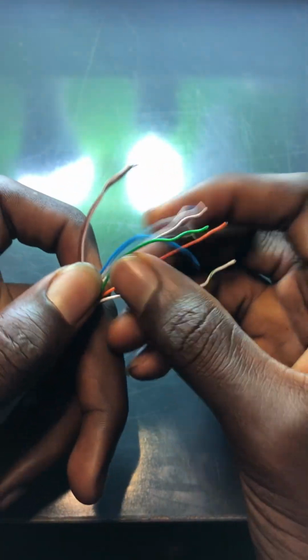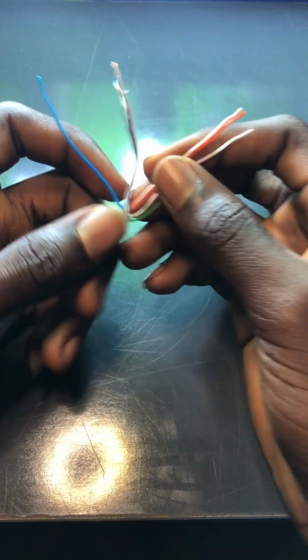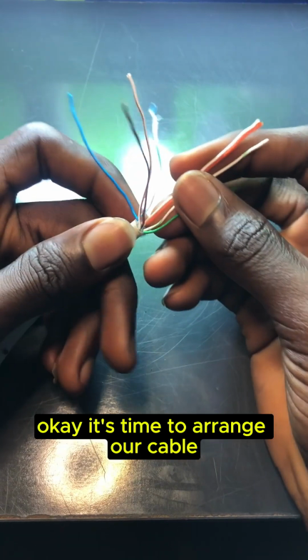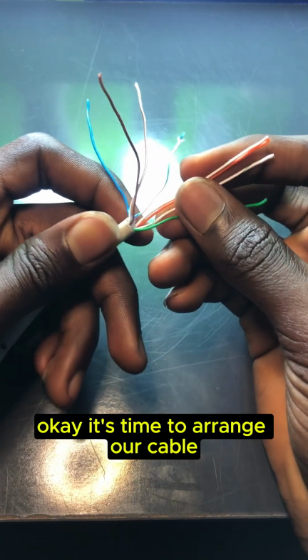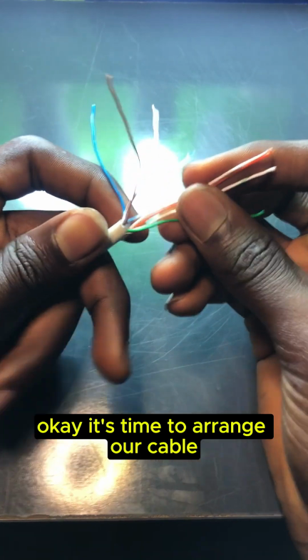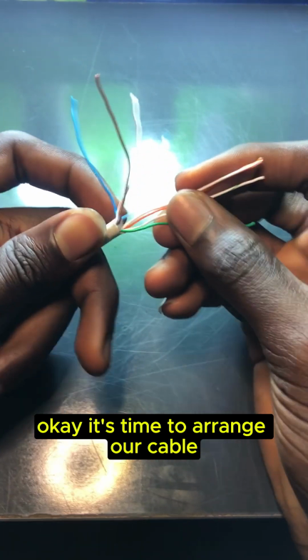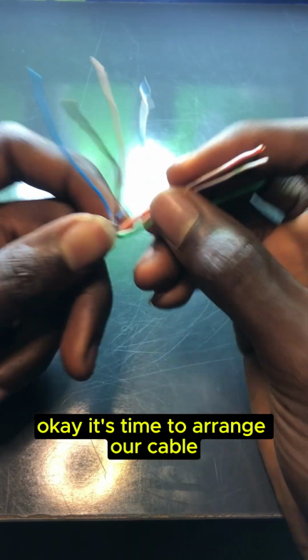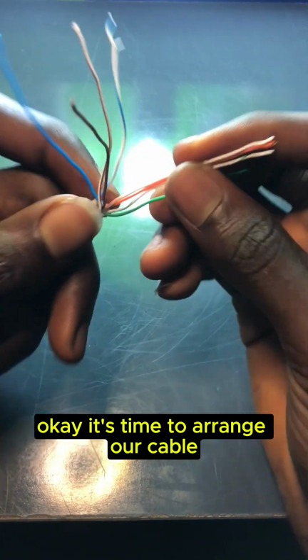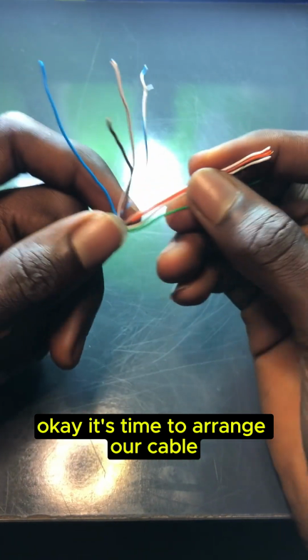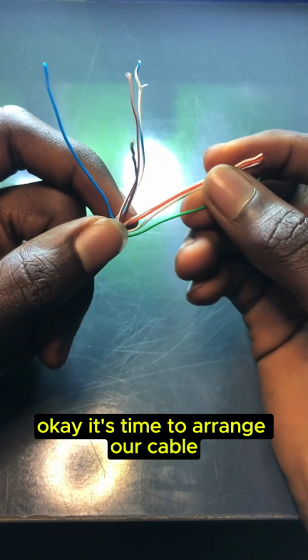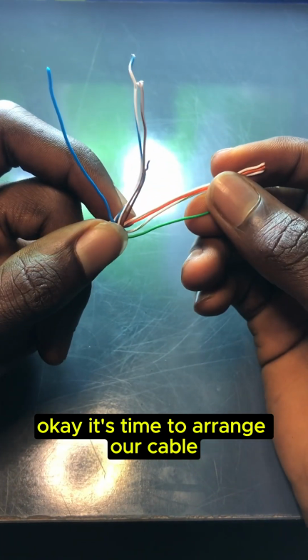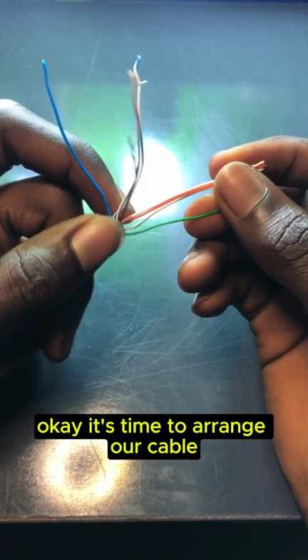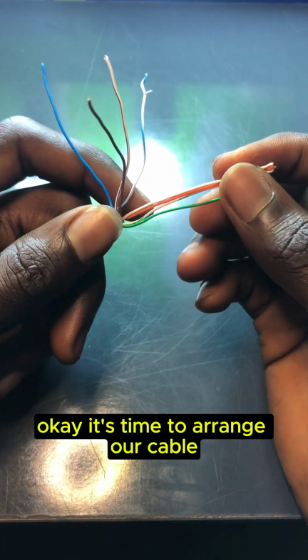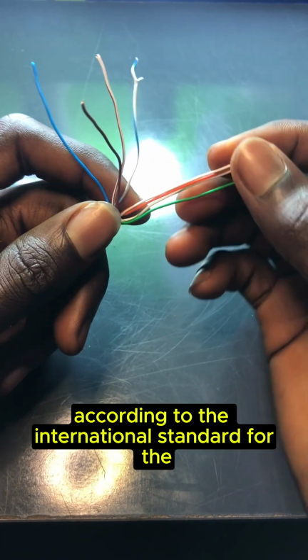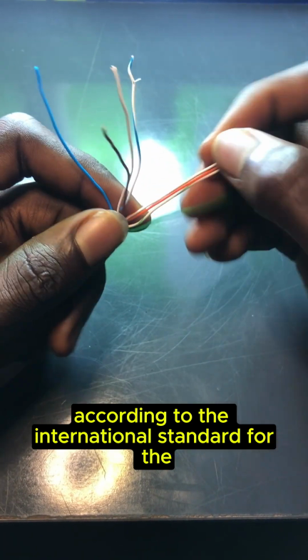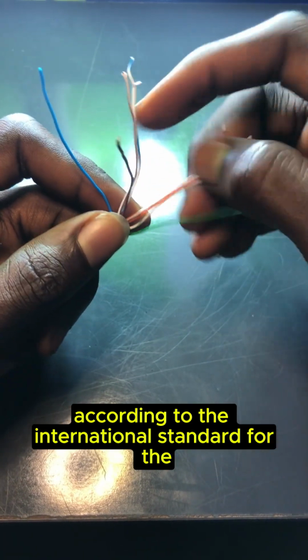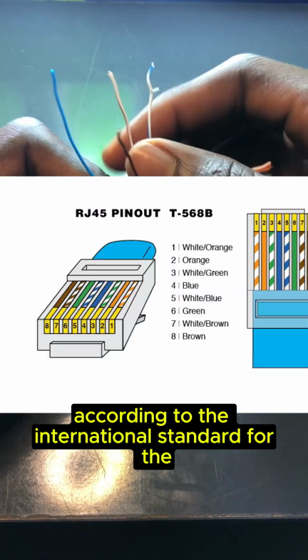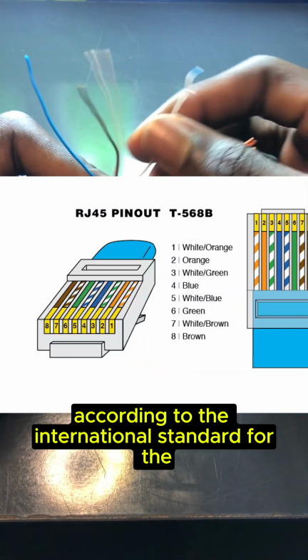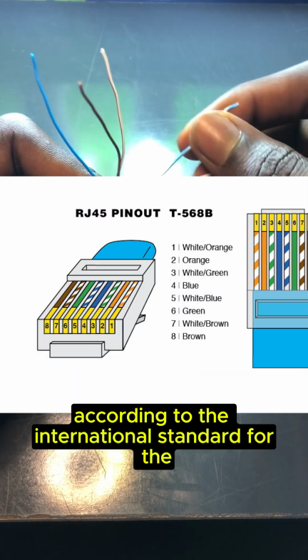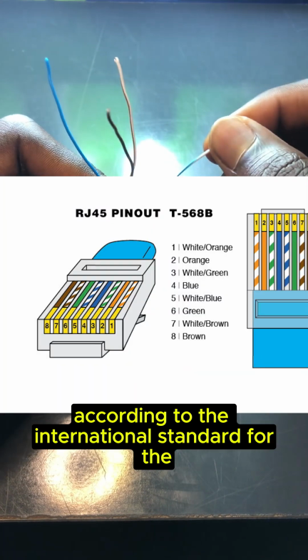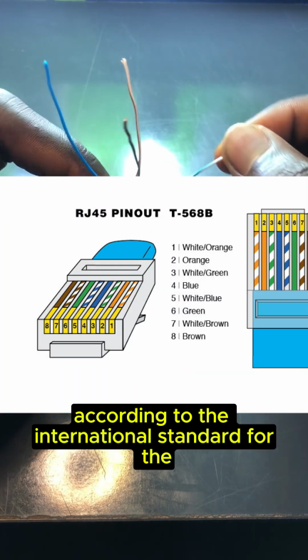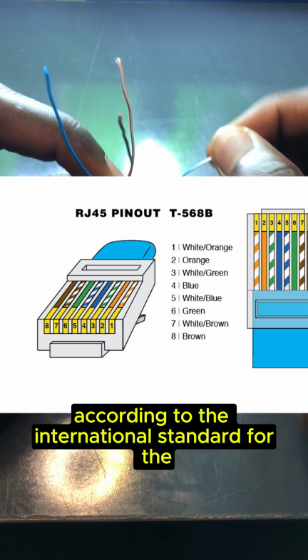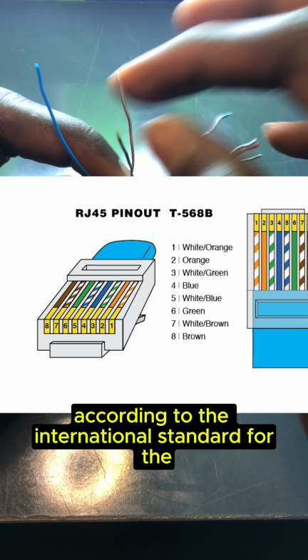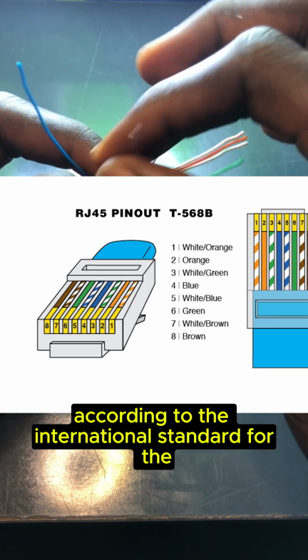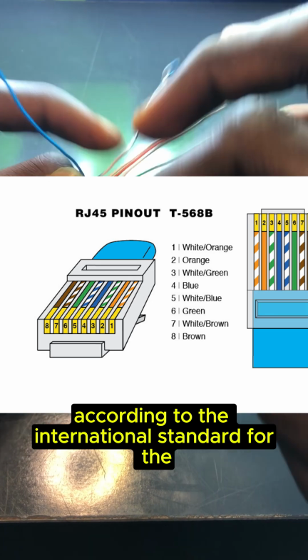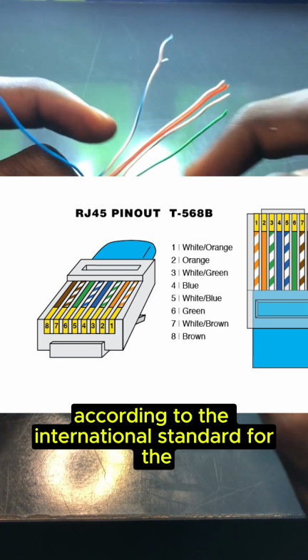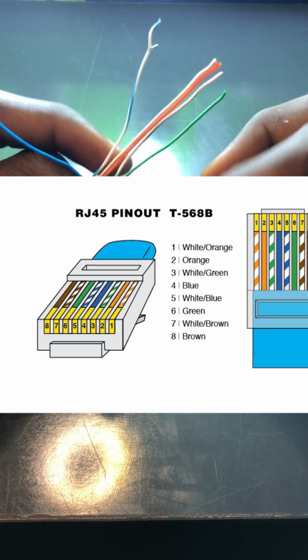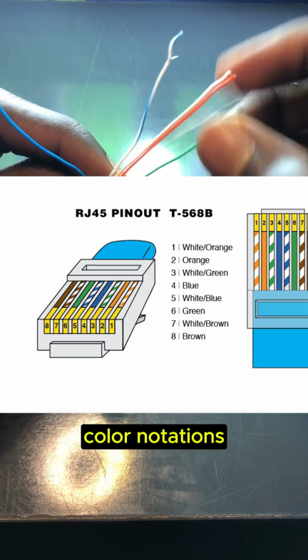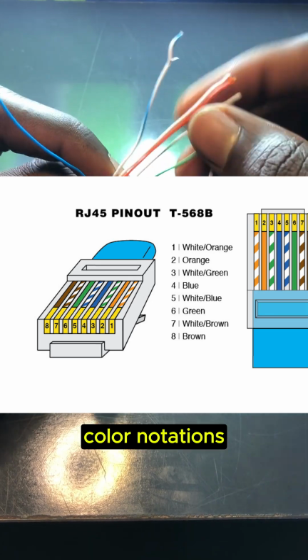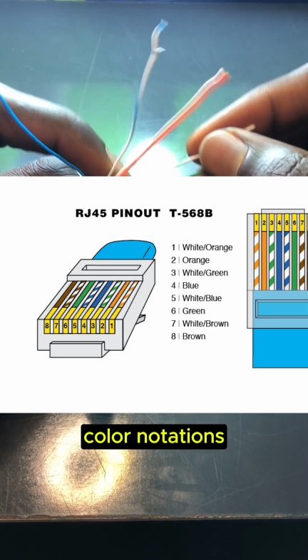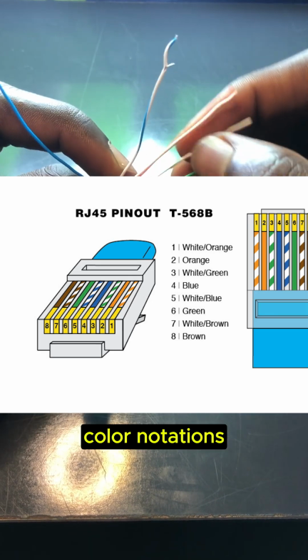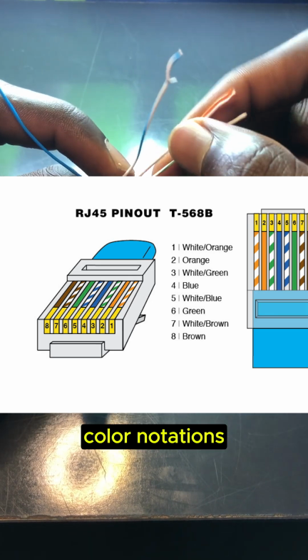It's time to arrange our wires according to the international standard for the color order.